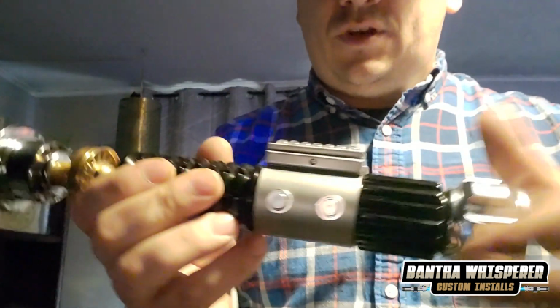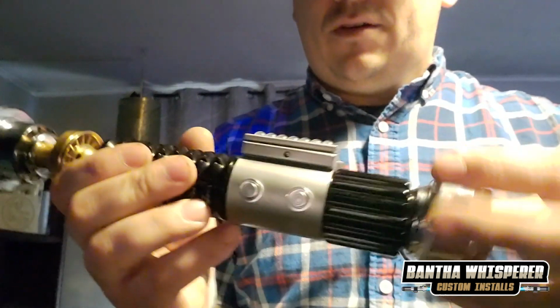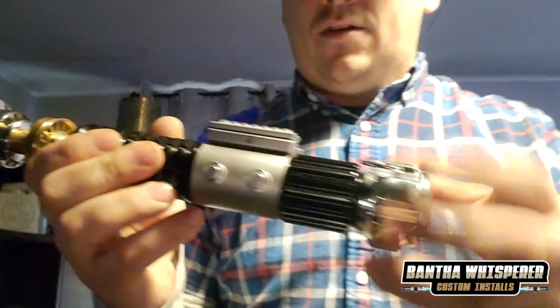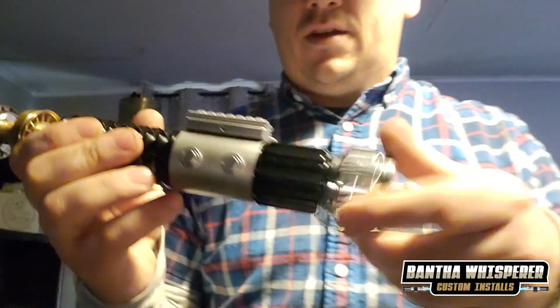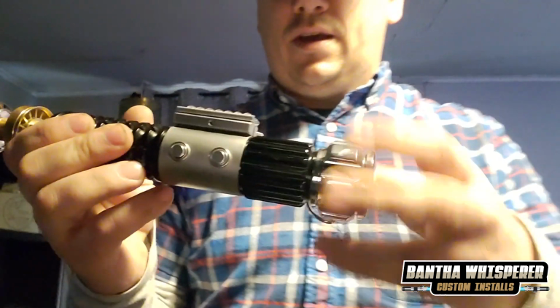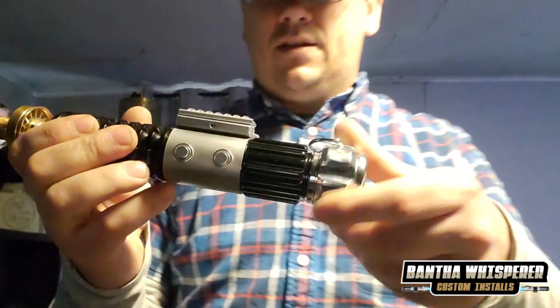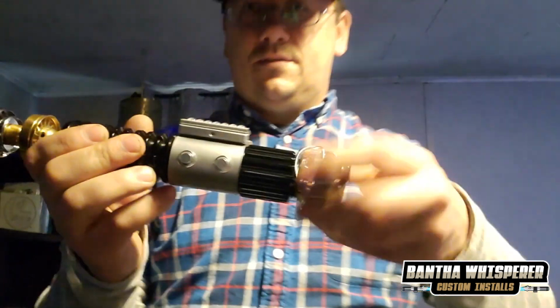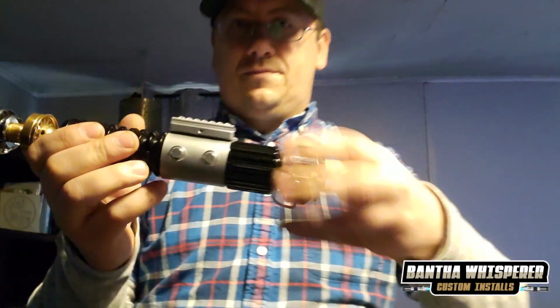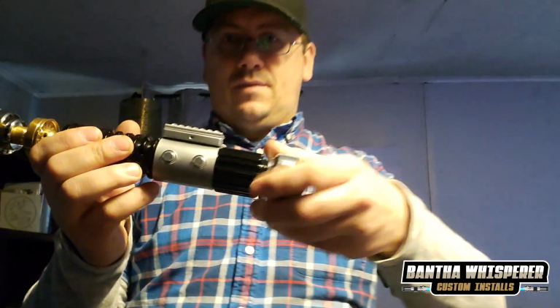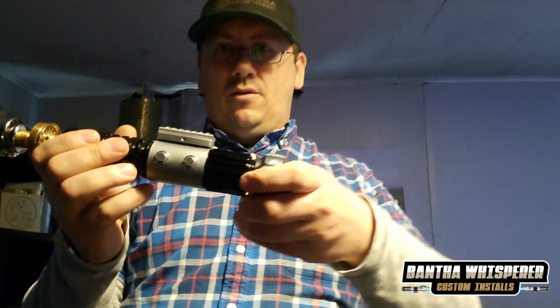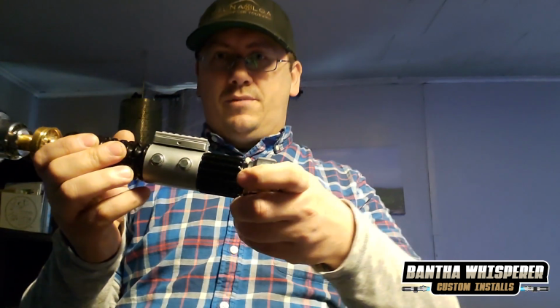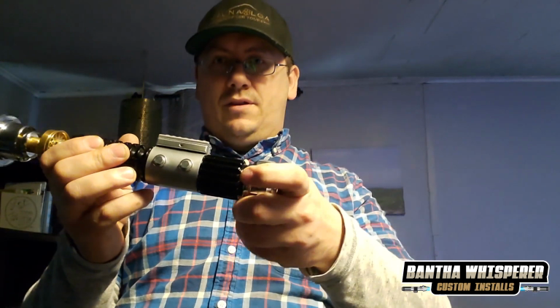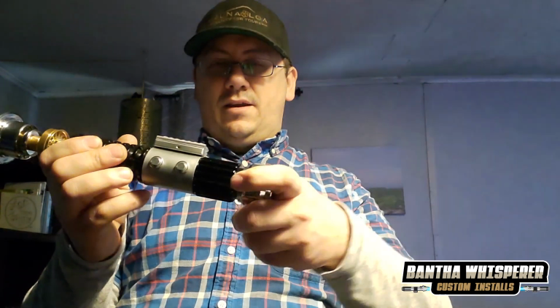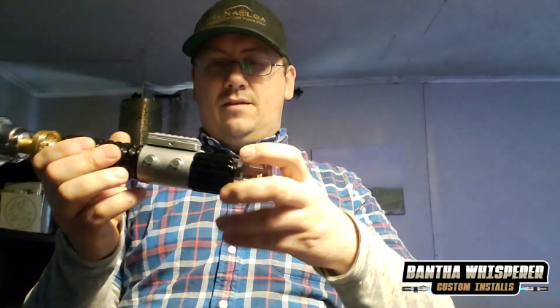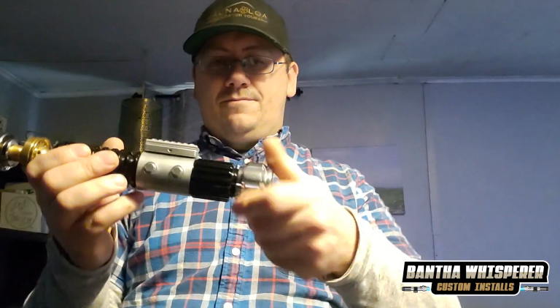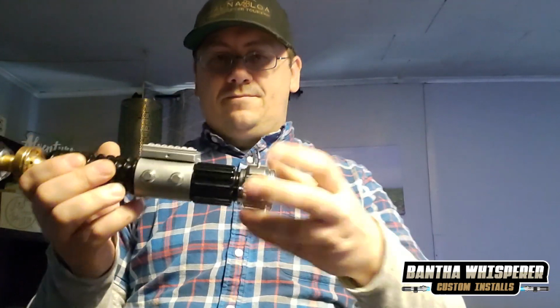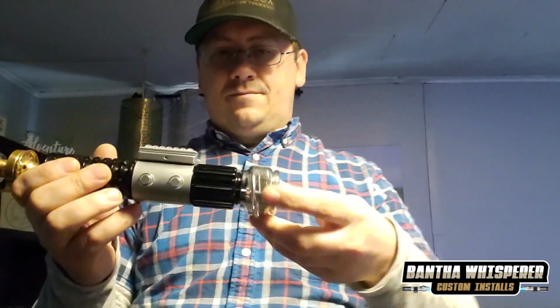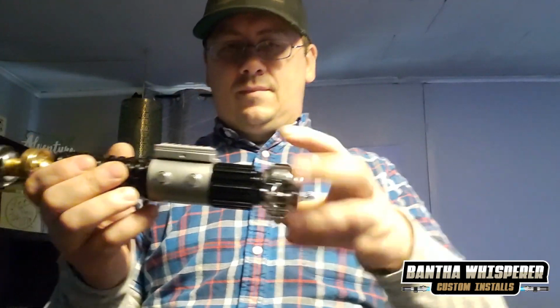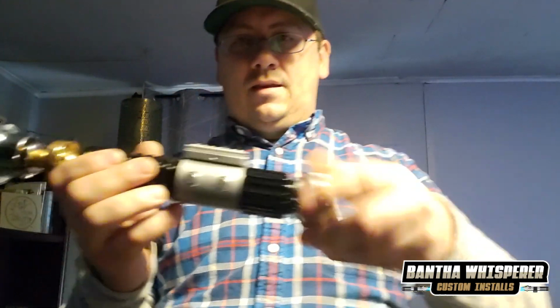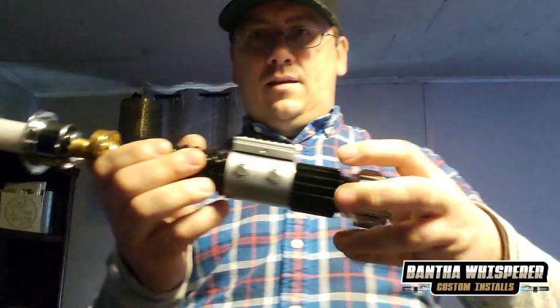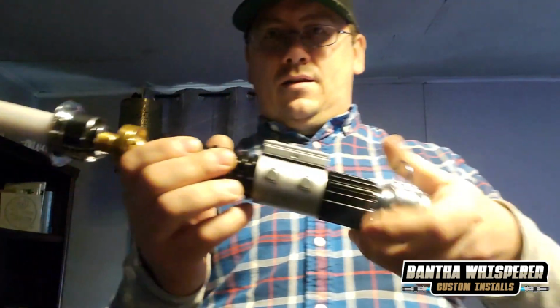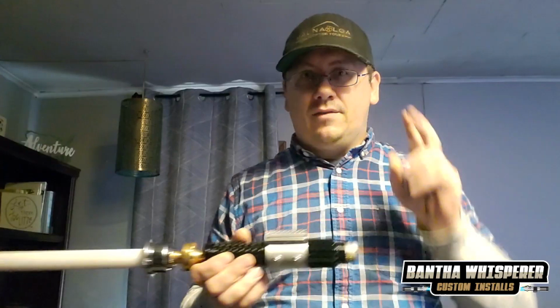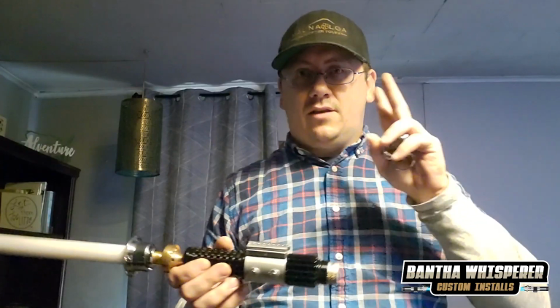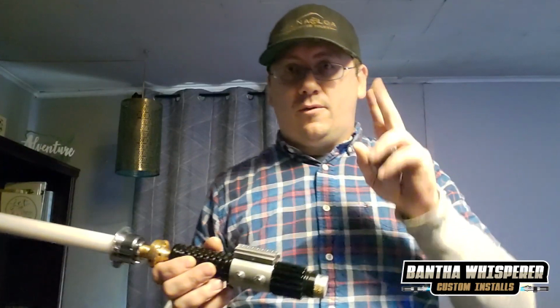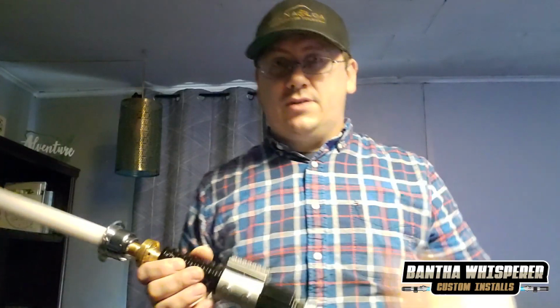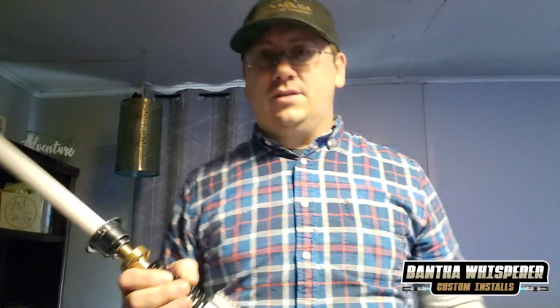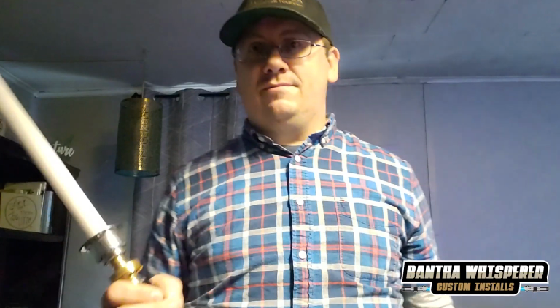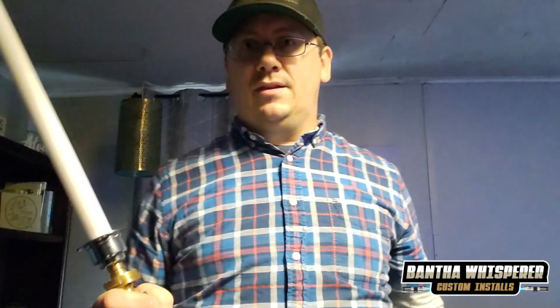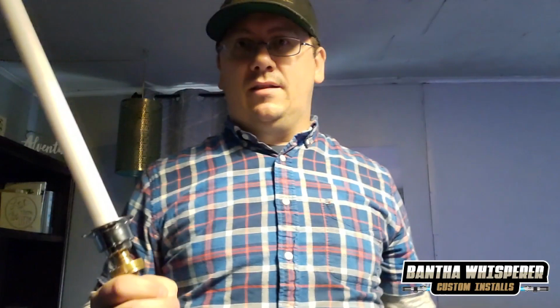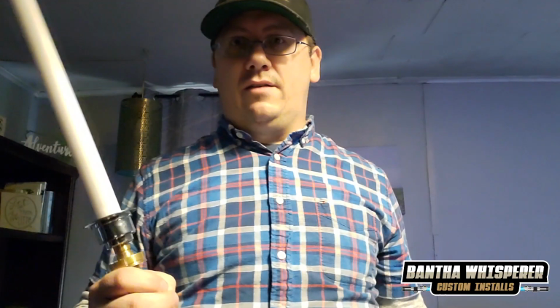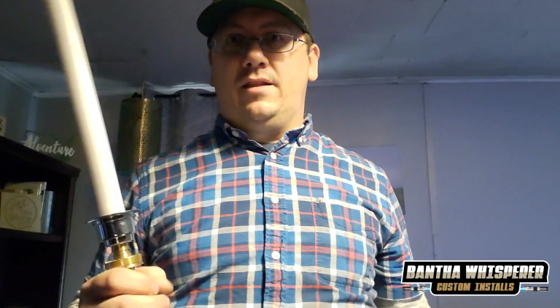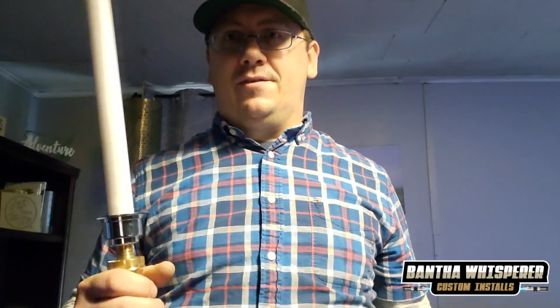Turned out really nice — hope you like it! Thank you for watching. Later!